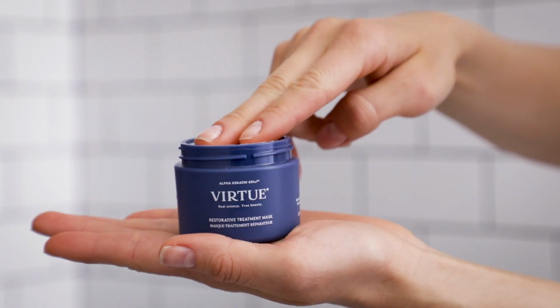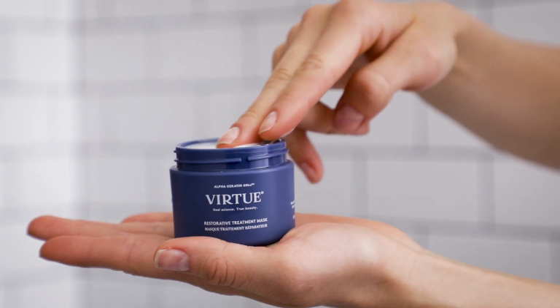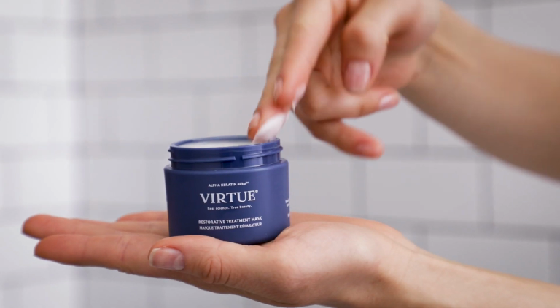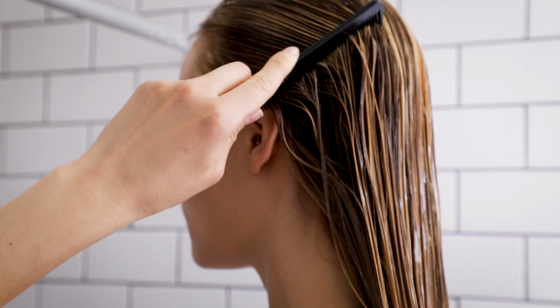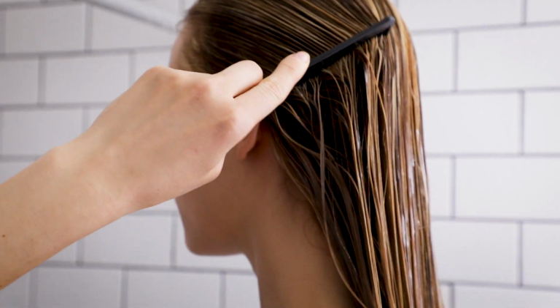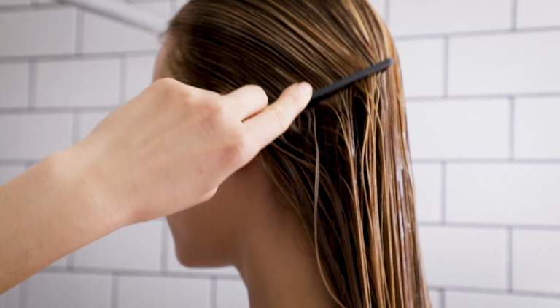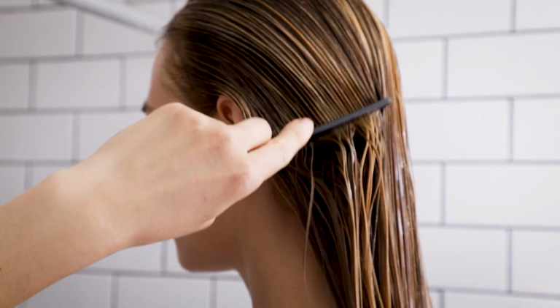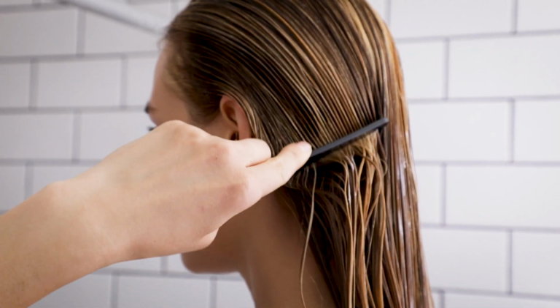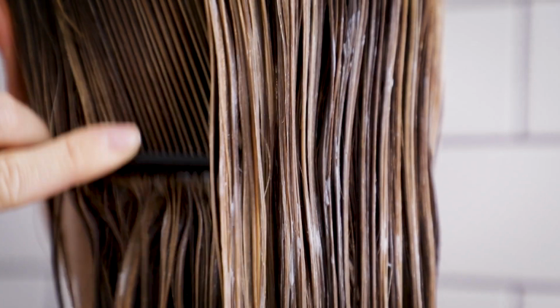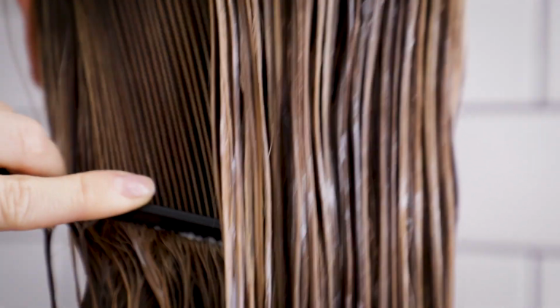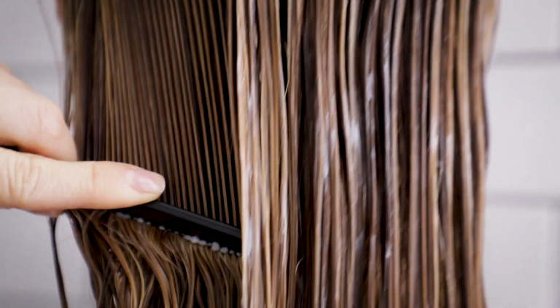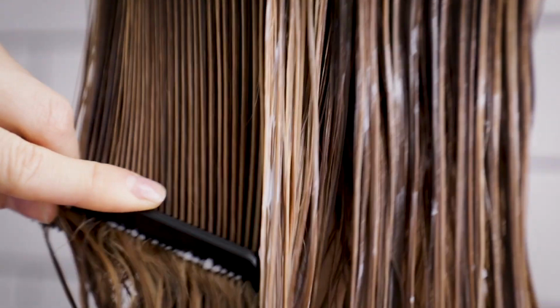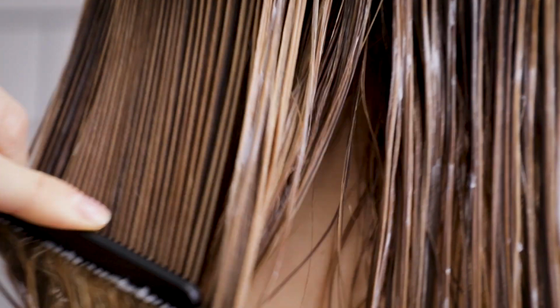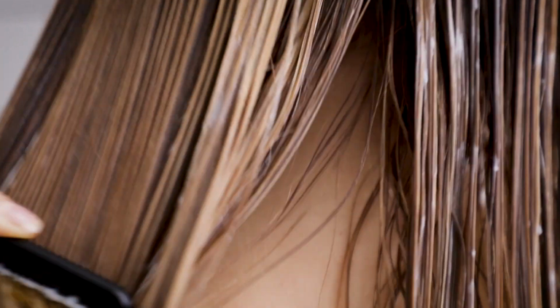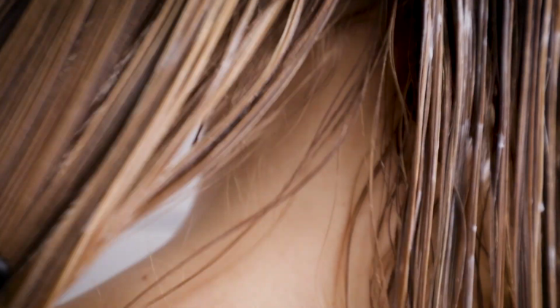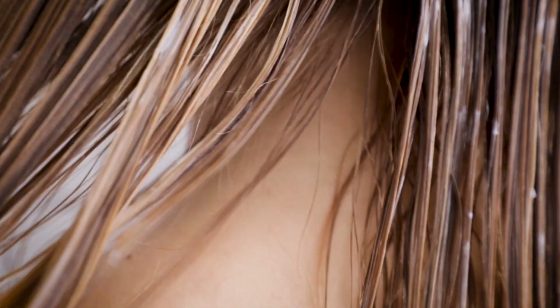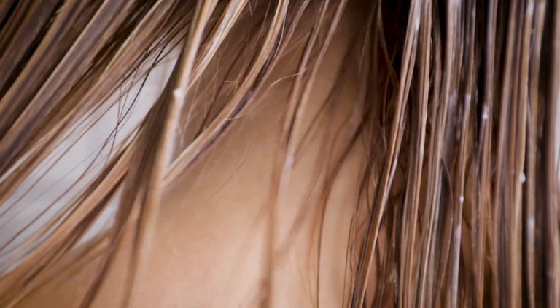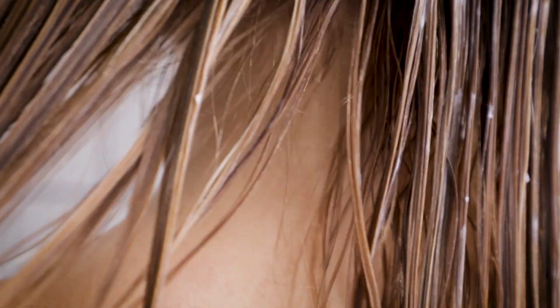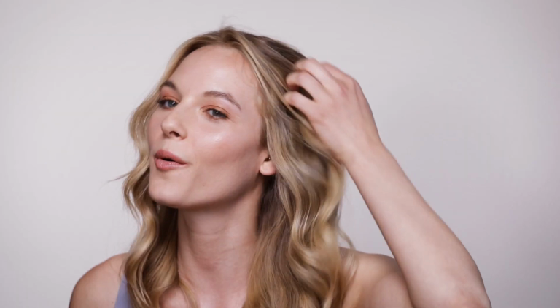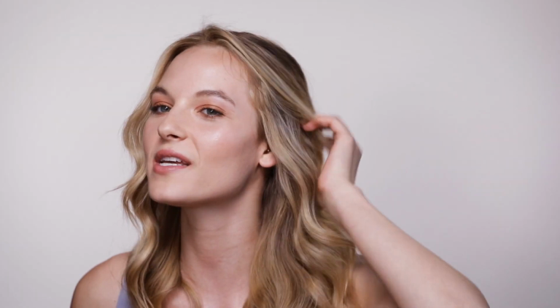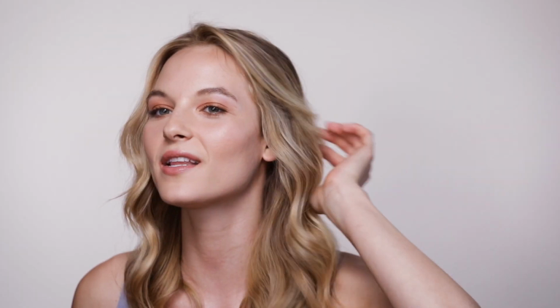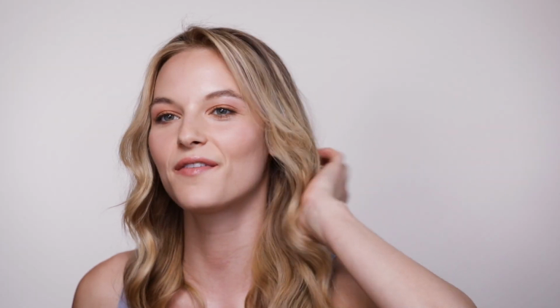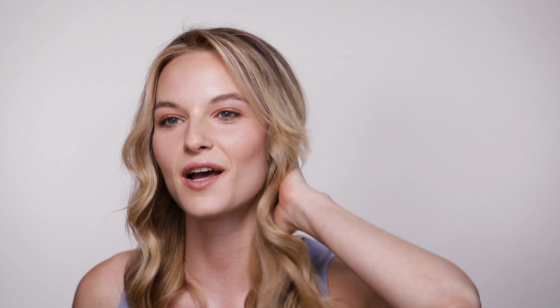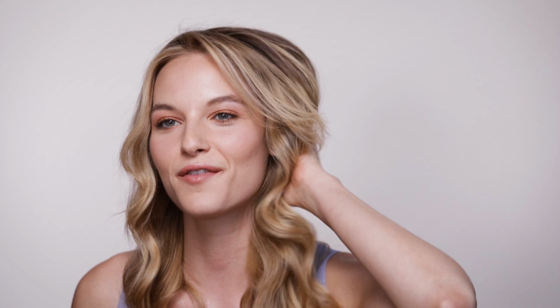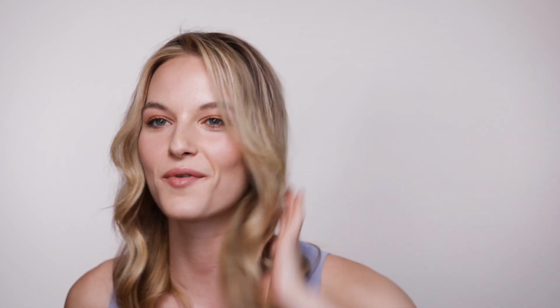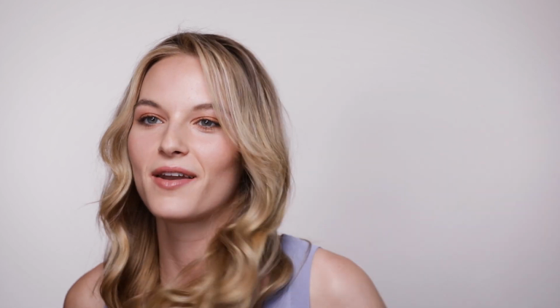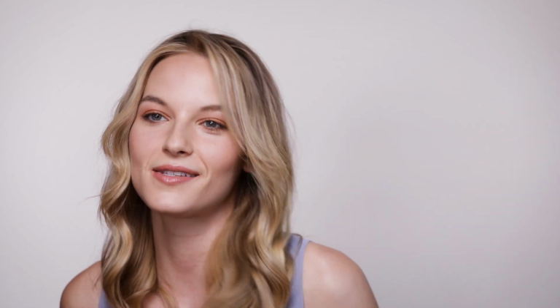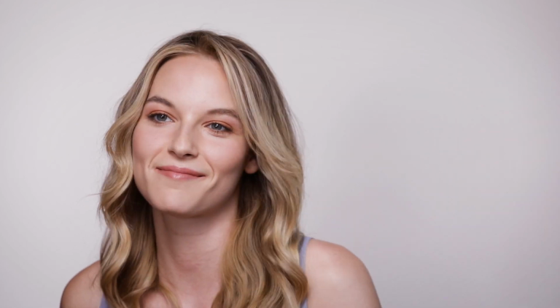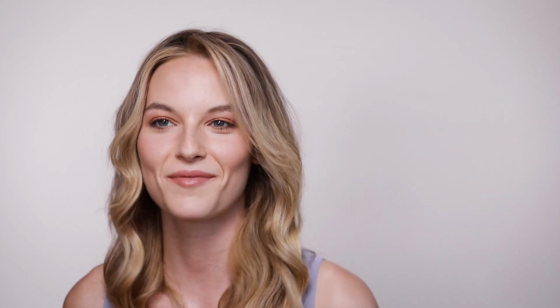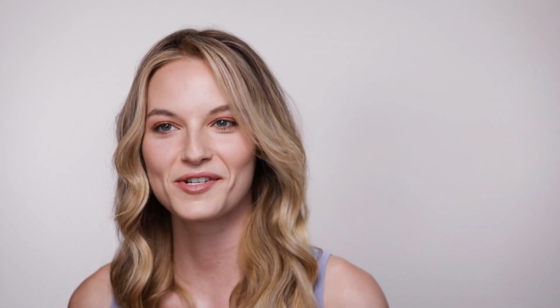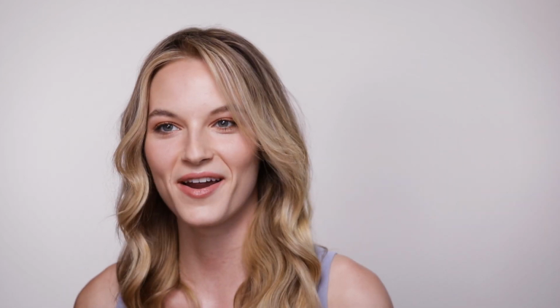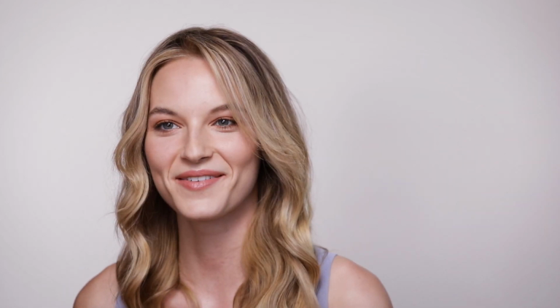I use the restorative treatment mask. I just put it through my hair and combed it, left it on for three minutes, and washed it right out.